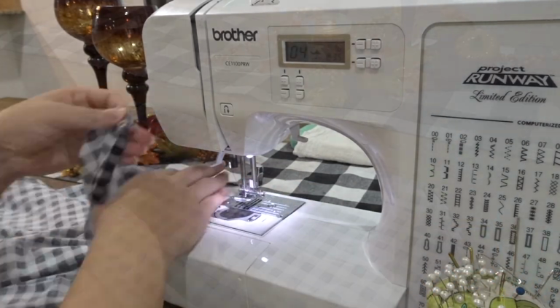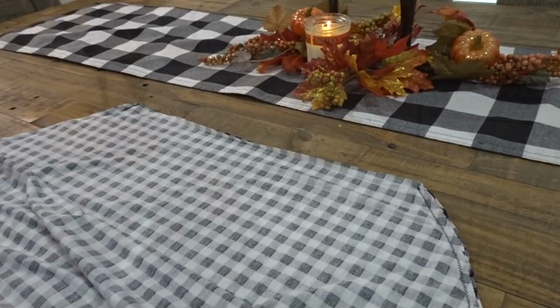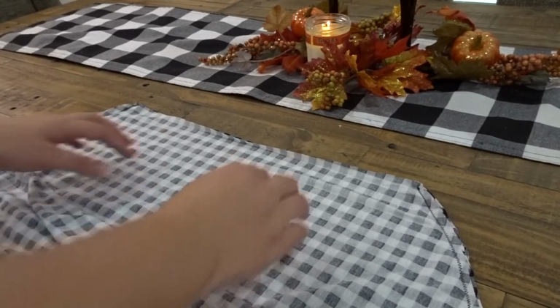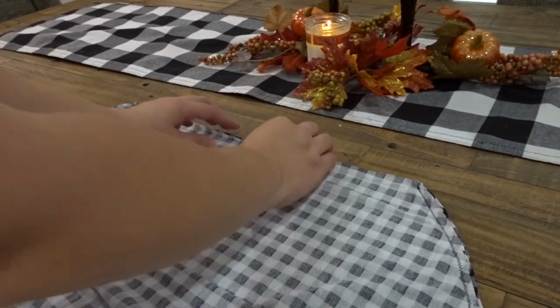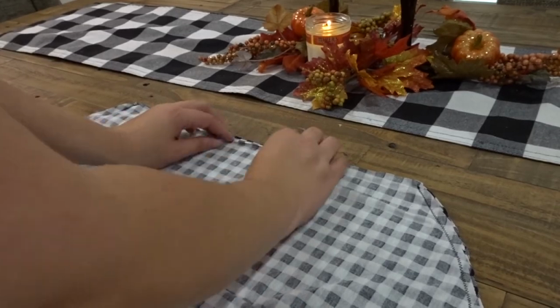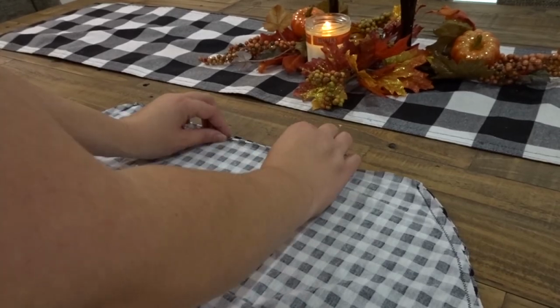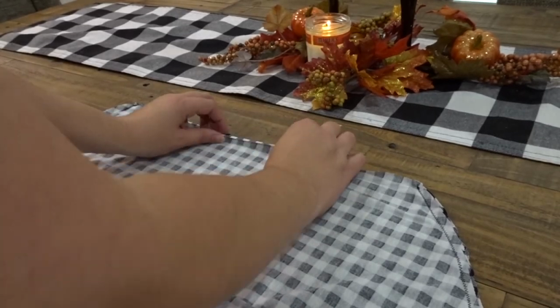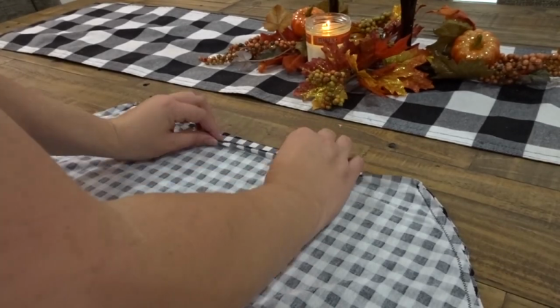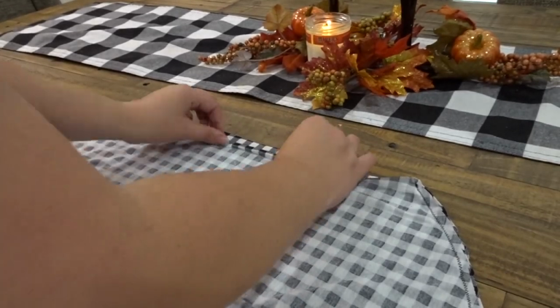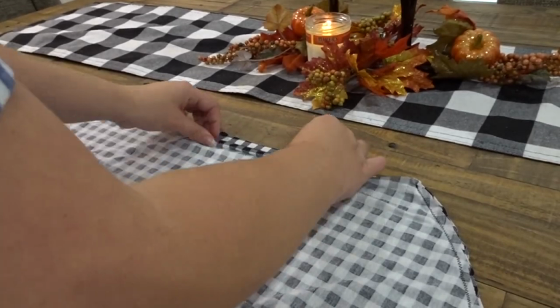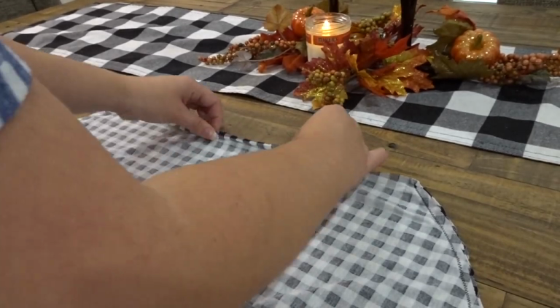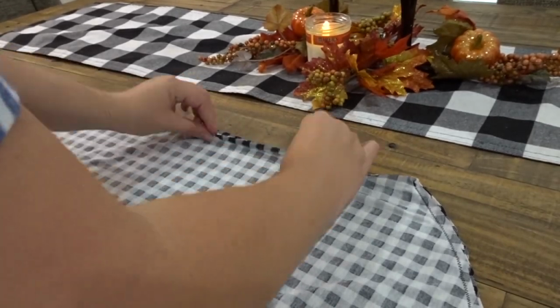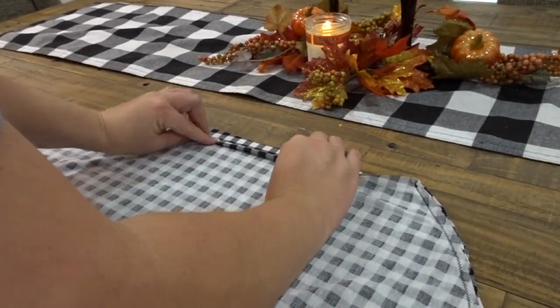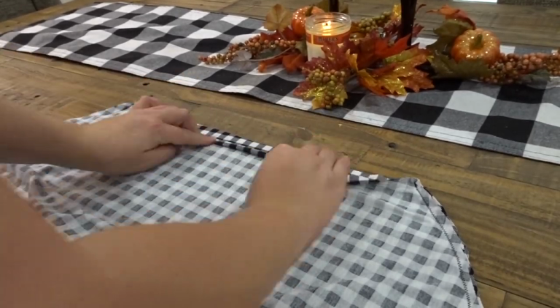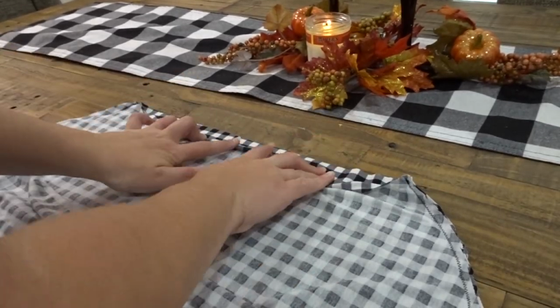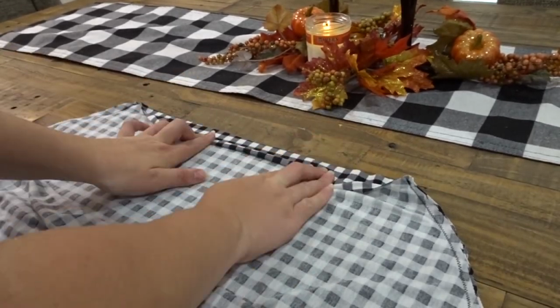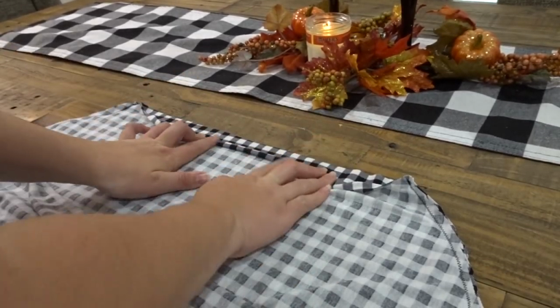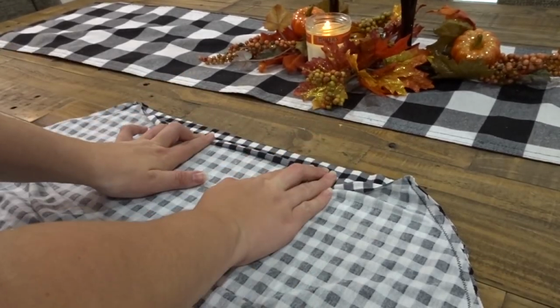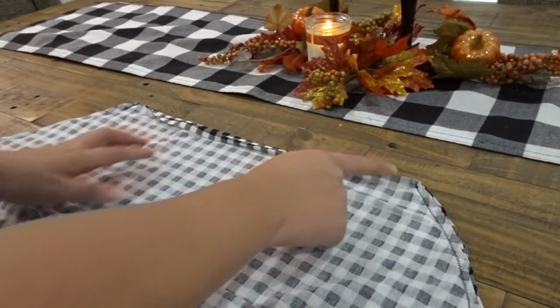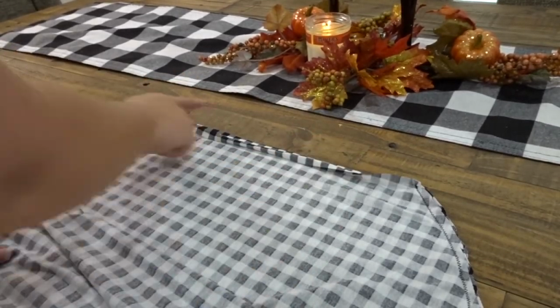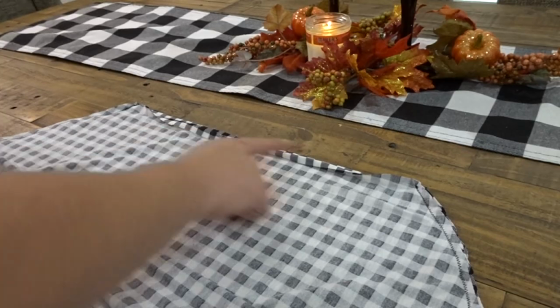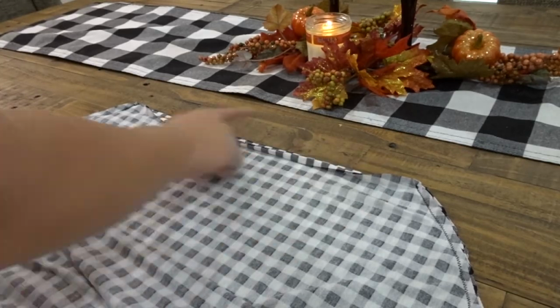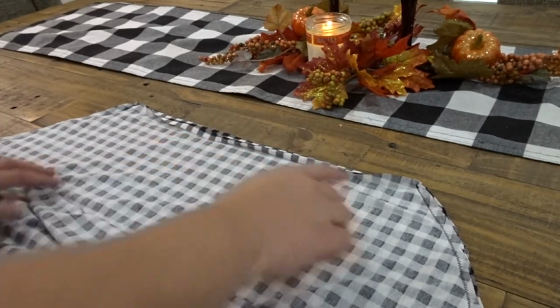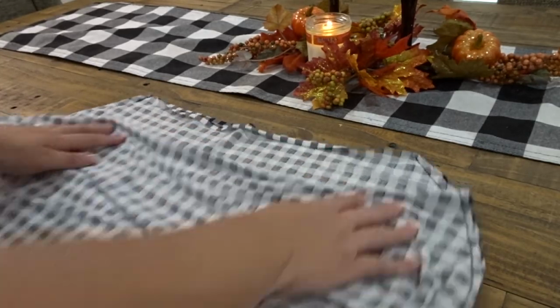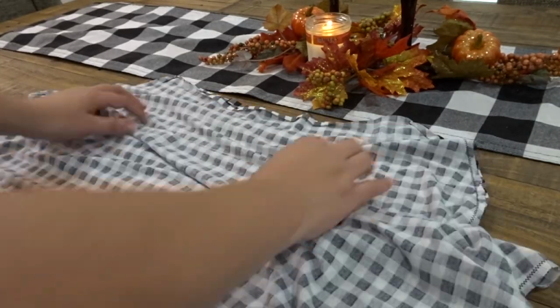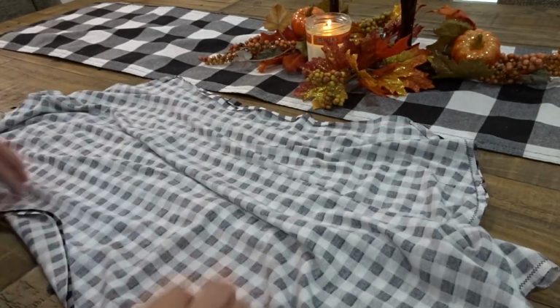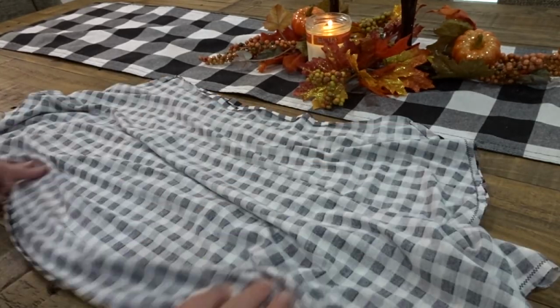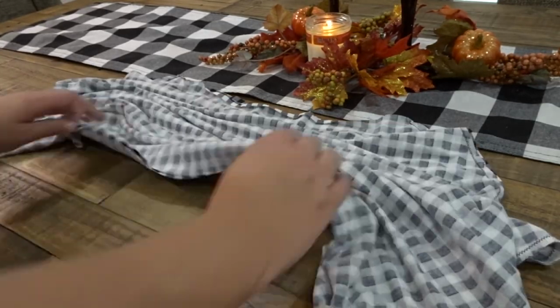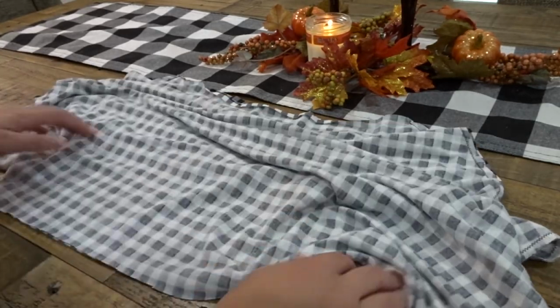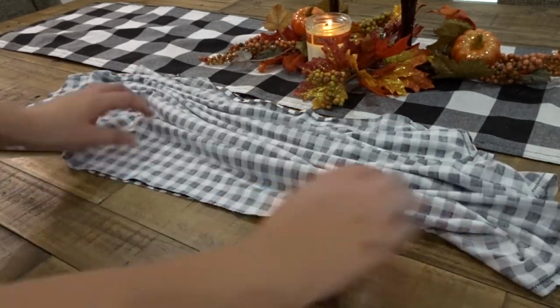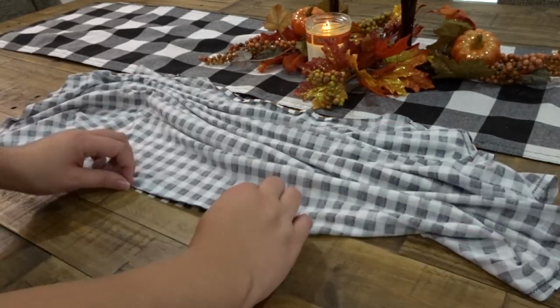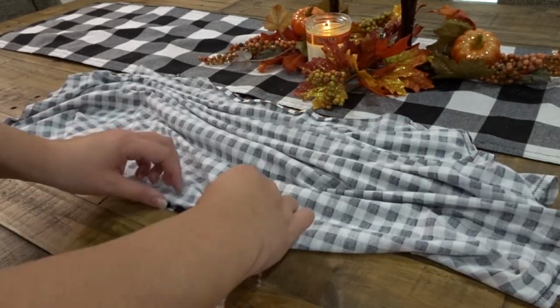Then we need to hem the top and the bottom by folding over and over again and zig zag stitching it.